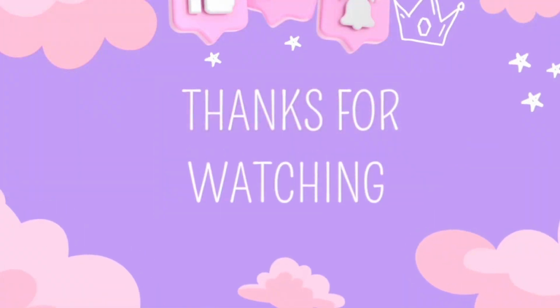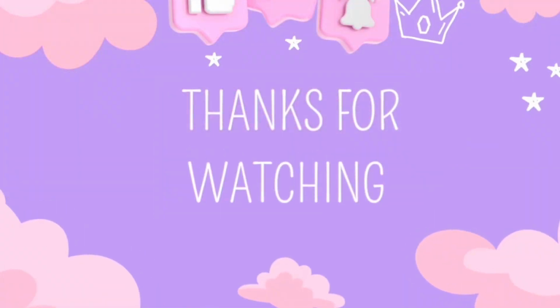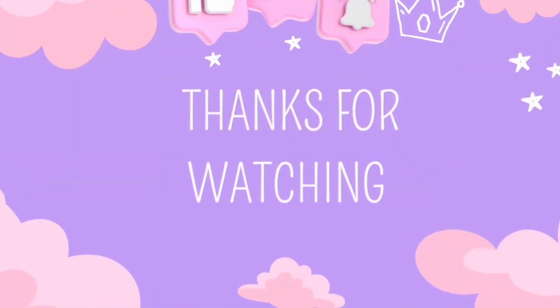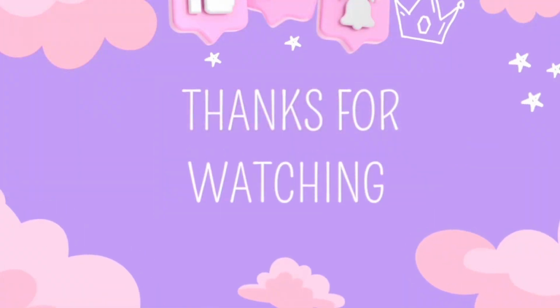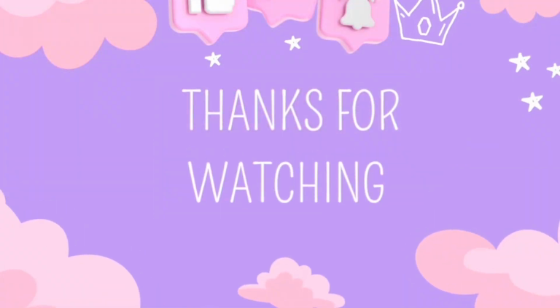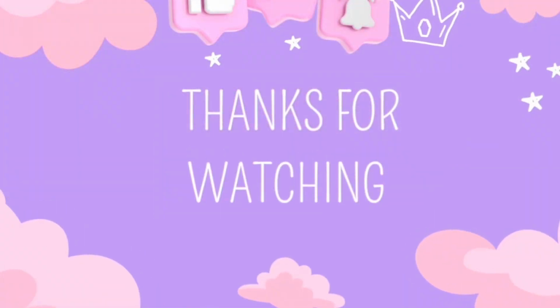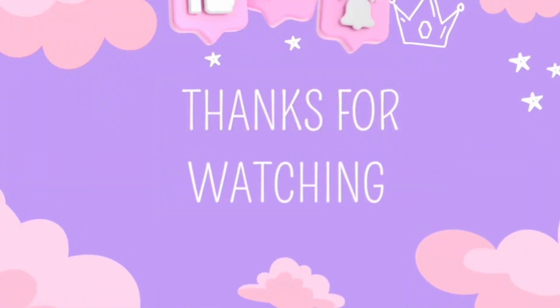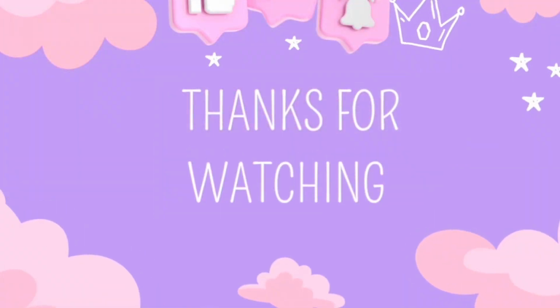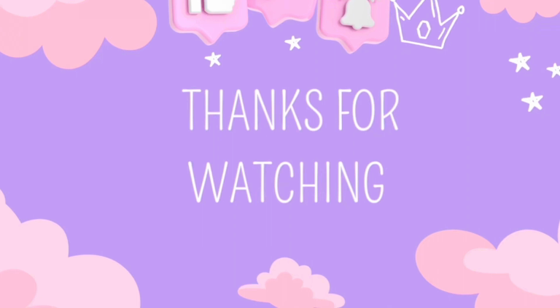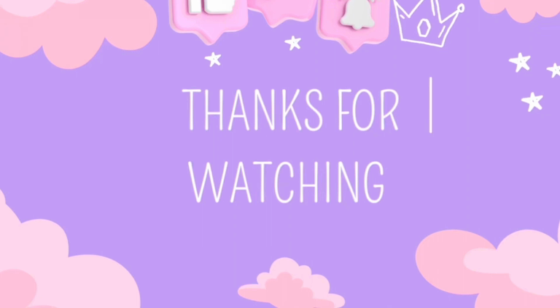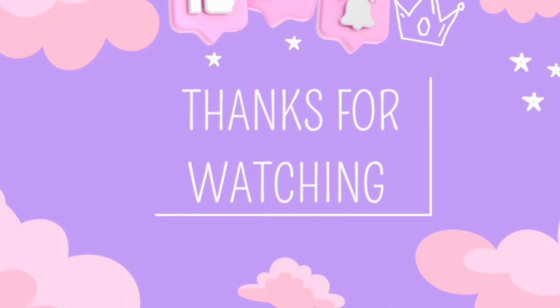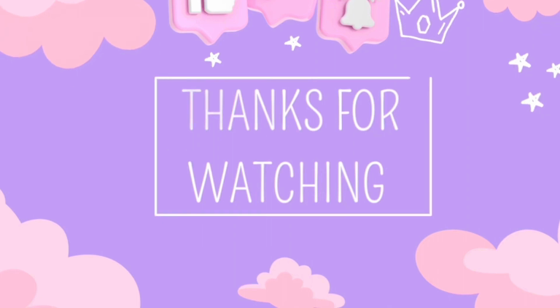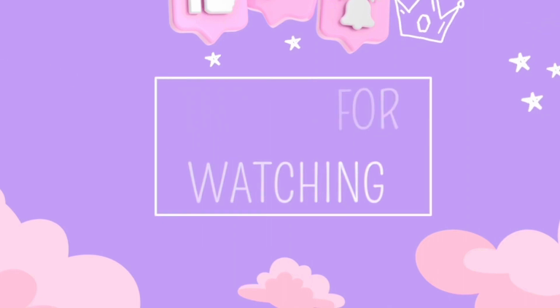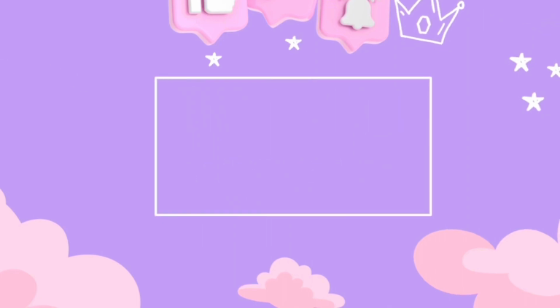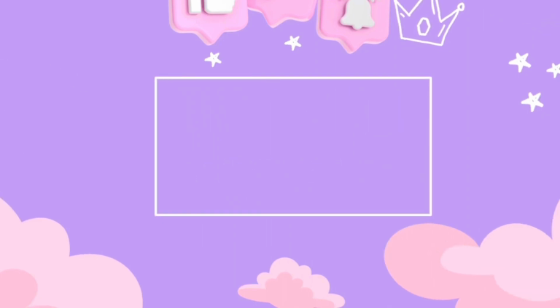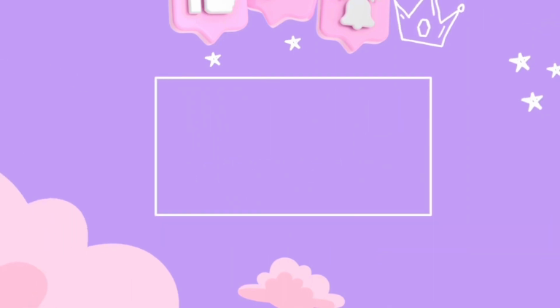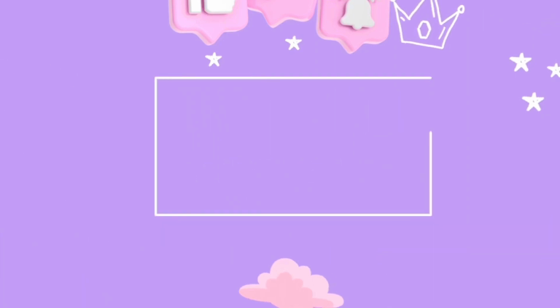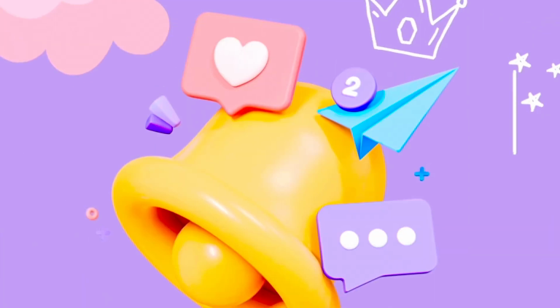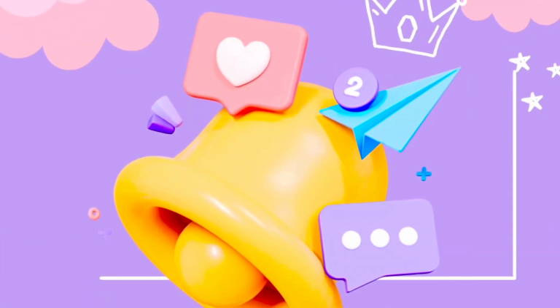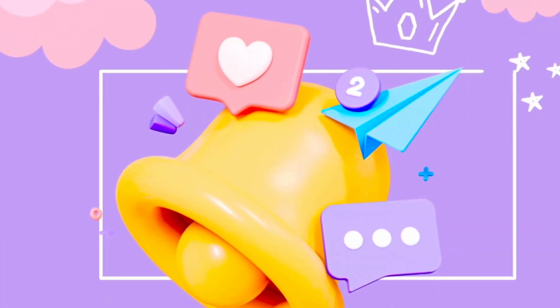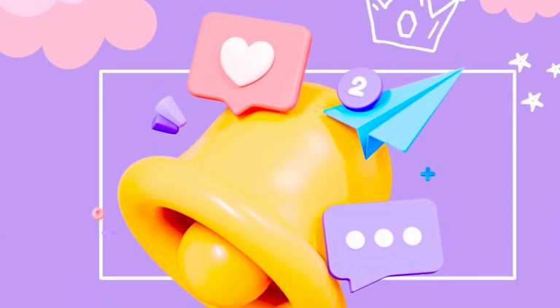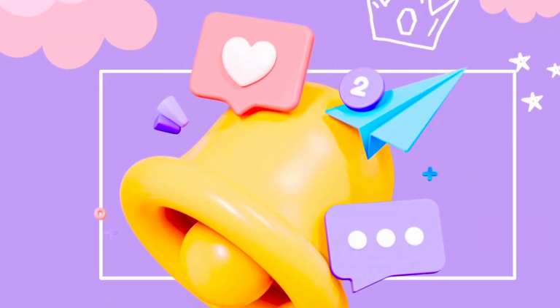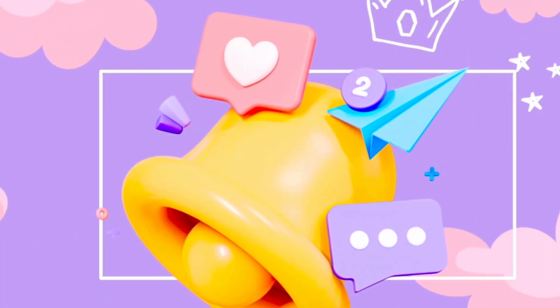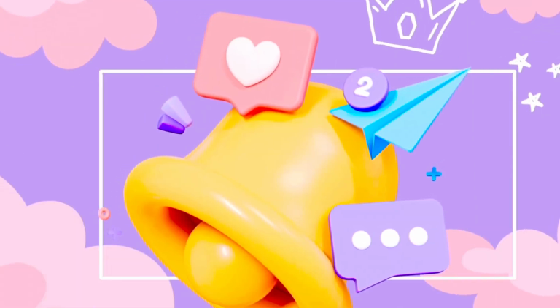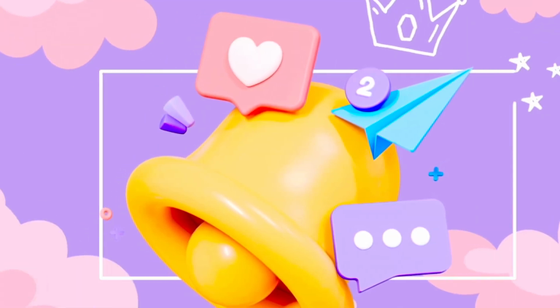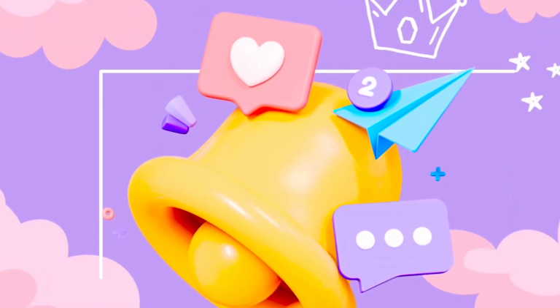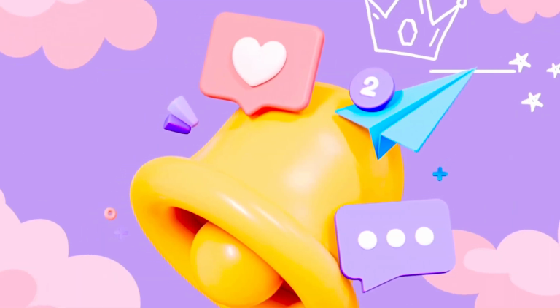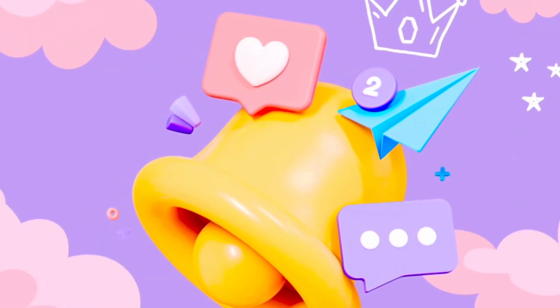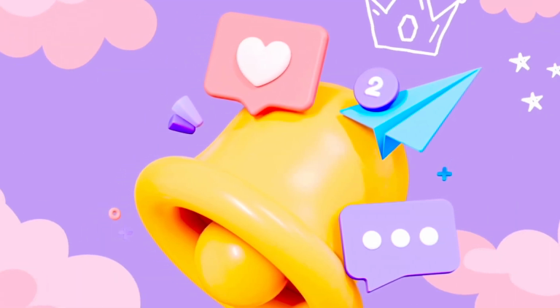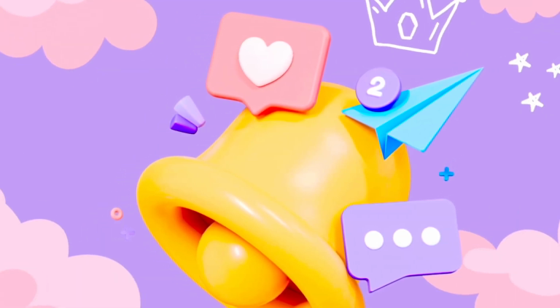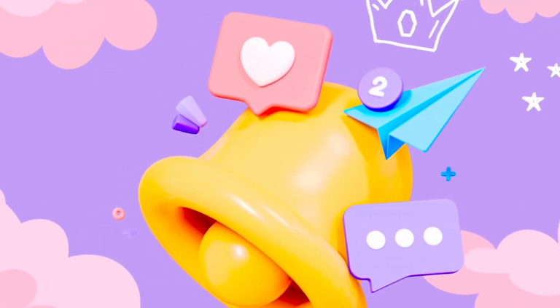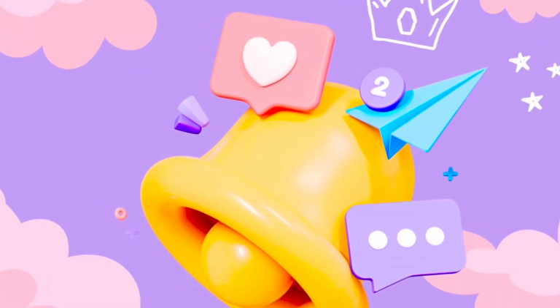Thank you guys so much for watching. I love you and I hope to see you next time. Bye, y'all.